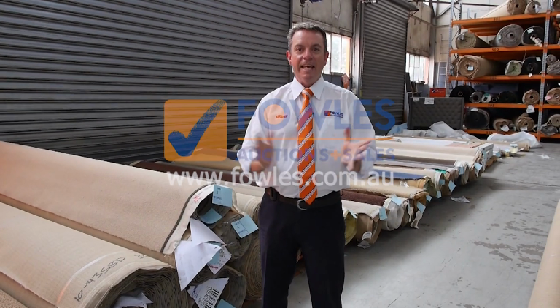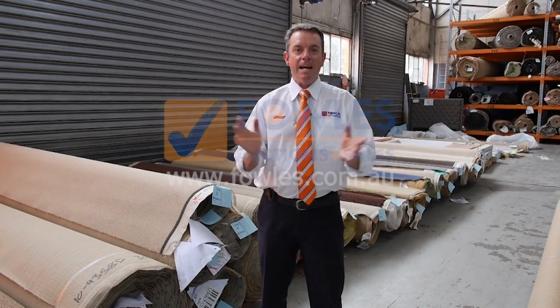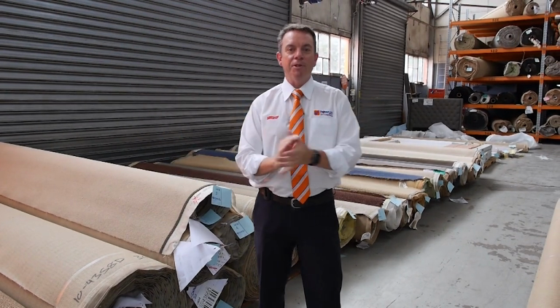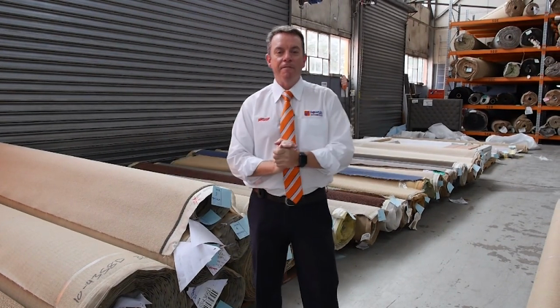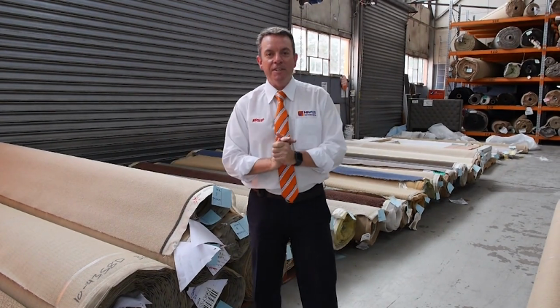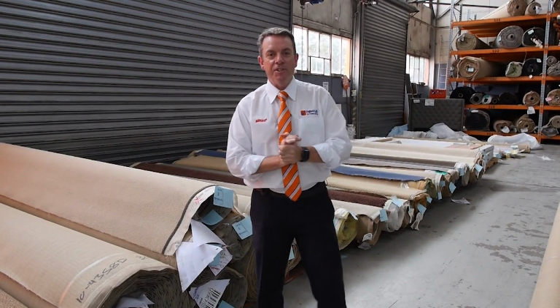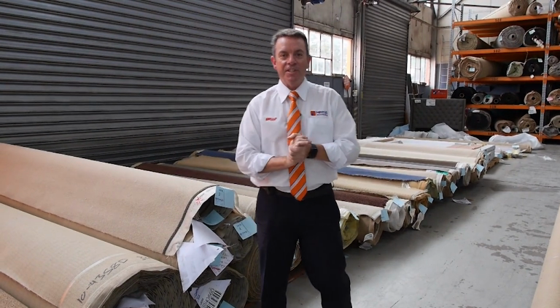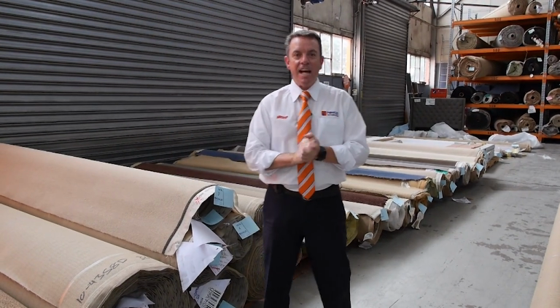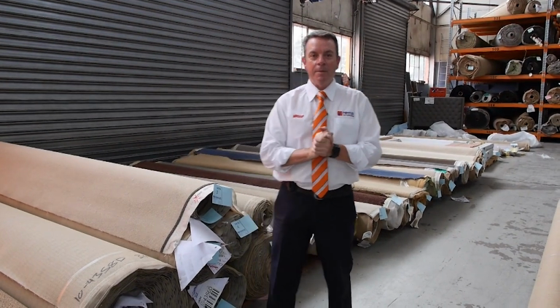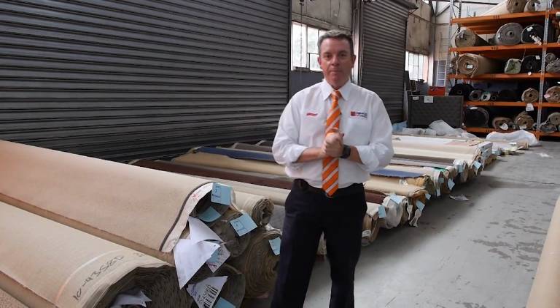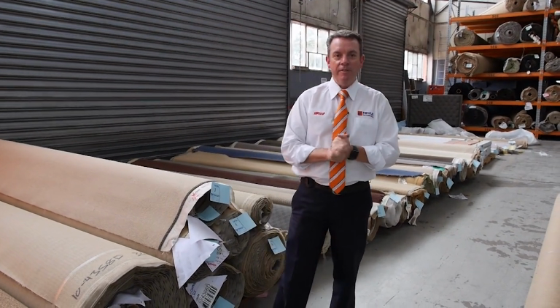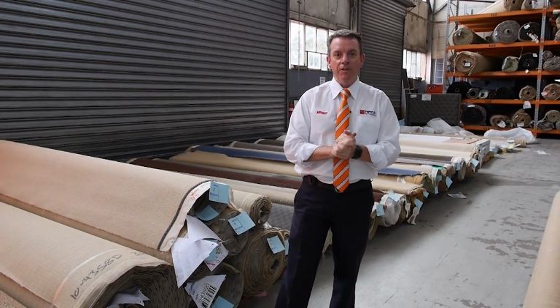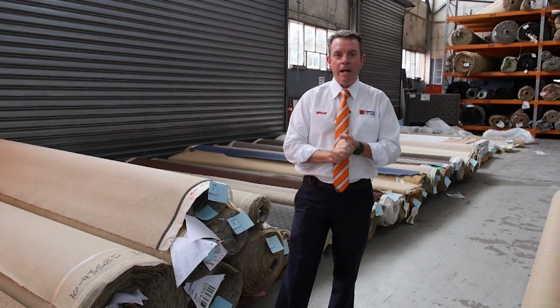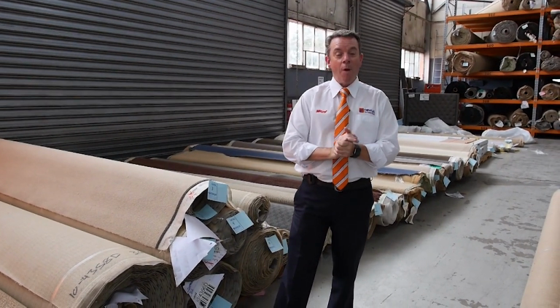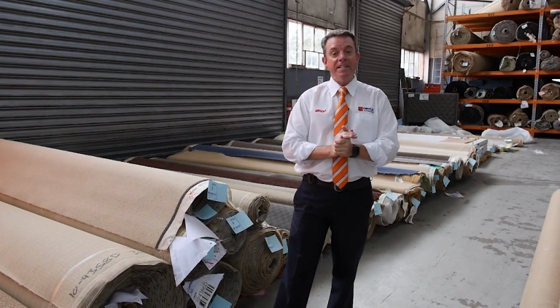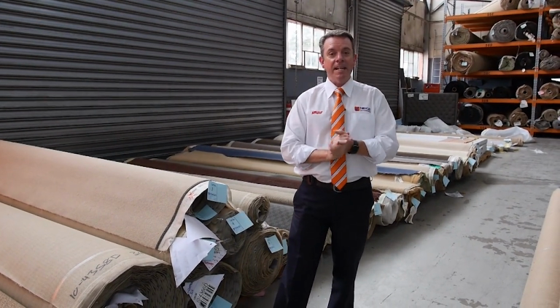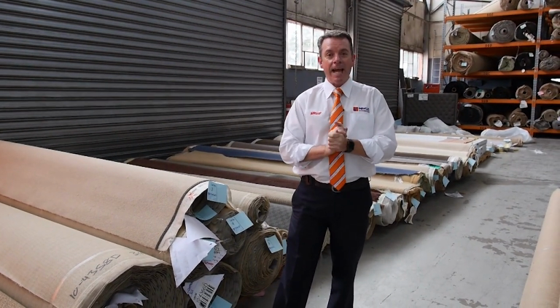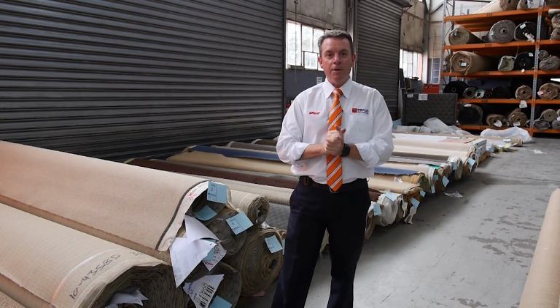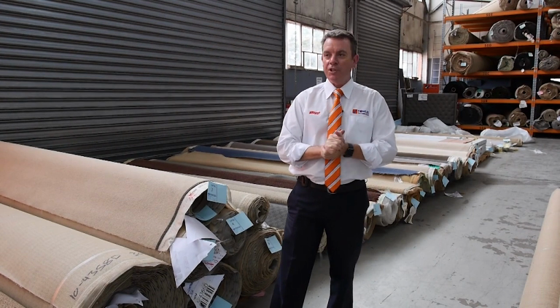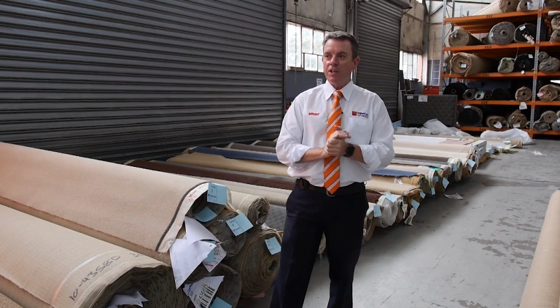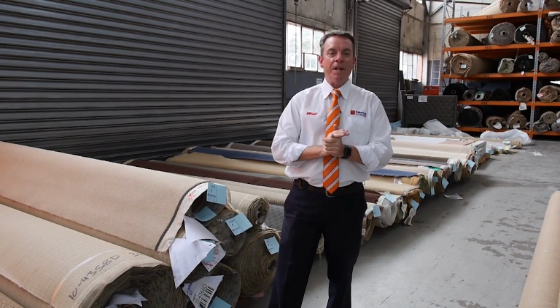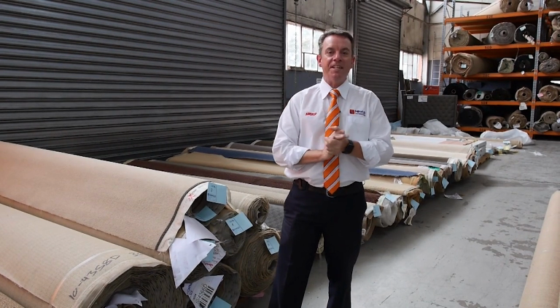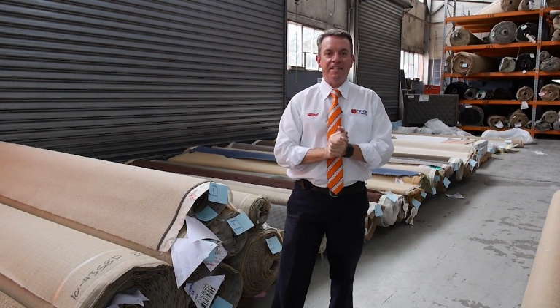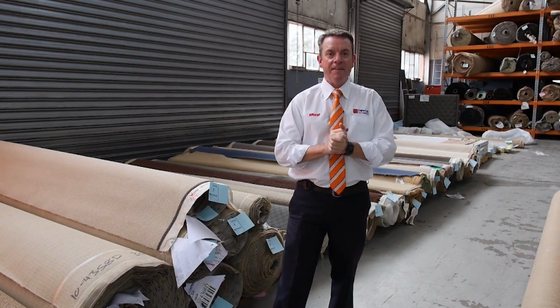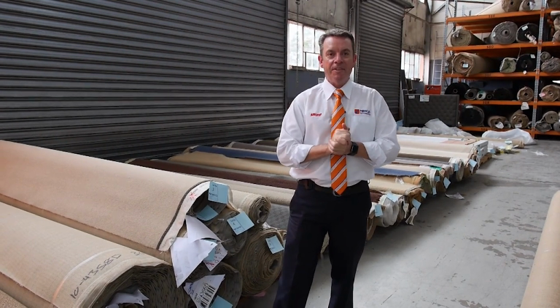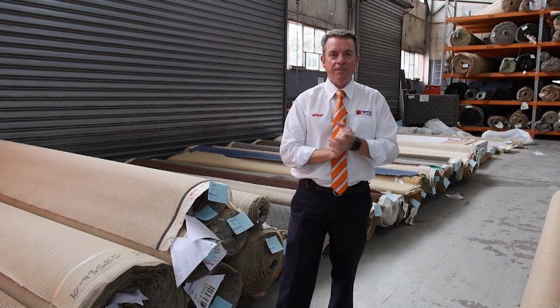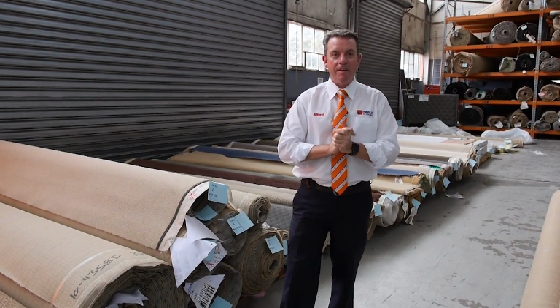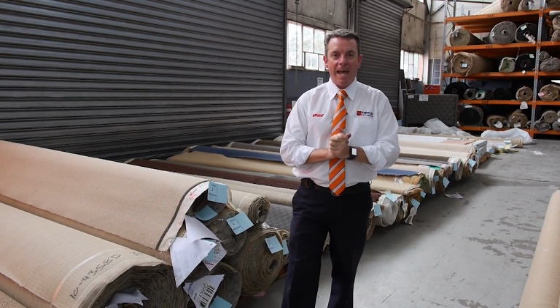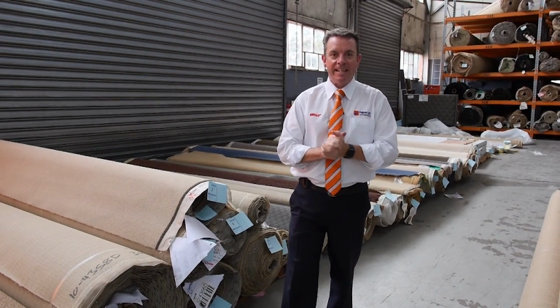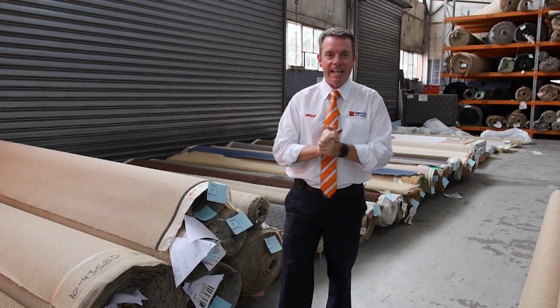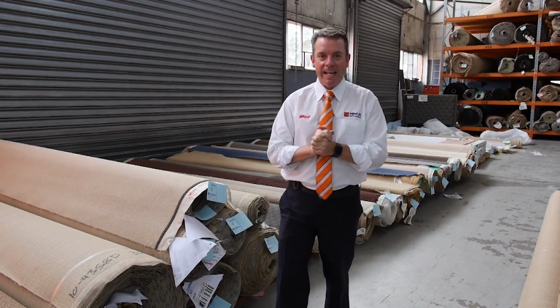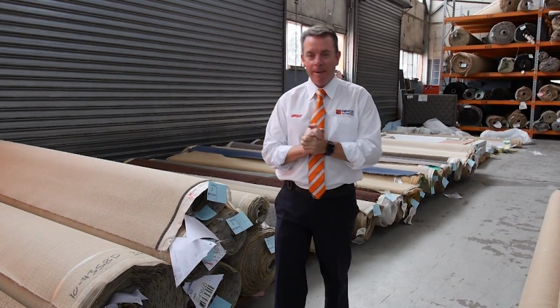G'day, I'm John from Fowles Auctions and Sales. I'm here to preview Wednesday's Carpet Auction - that's Wednesday the 7th of November at 10am.